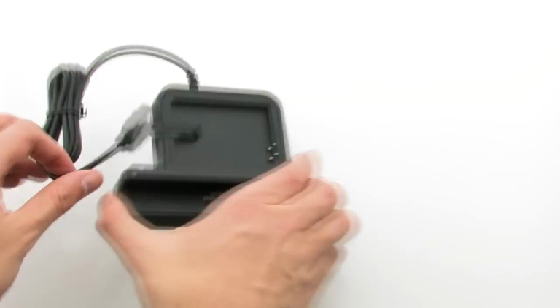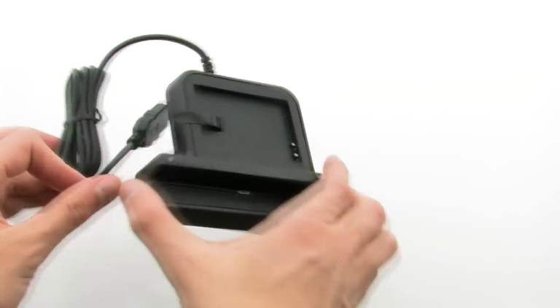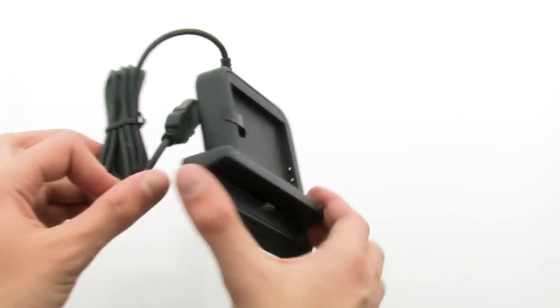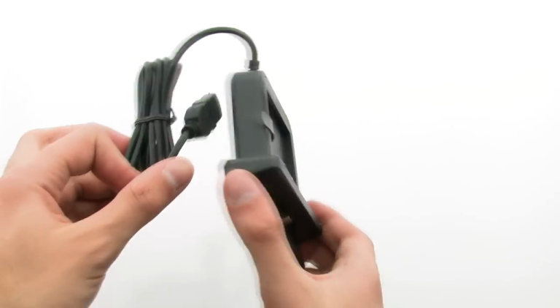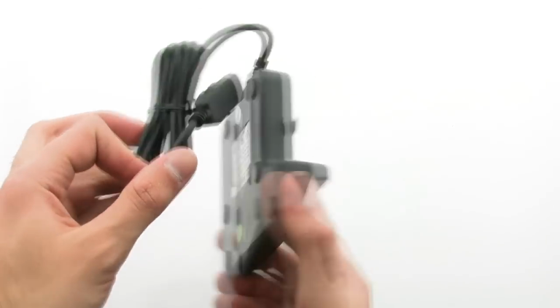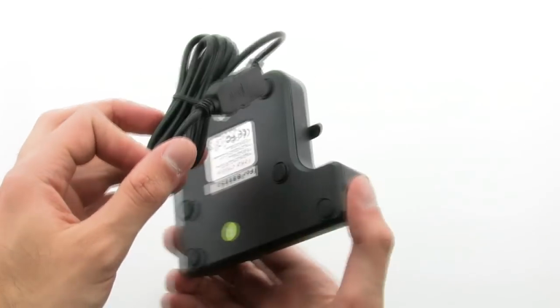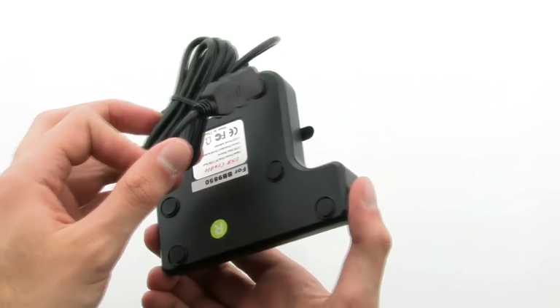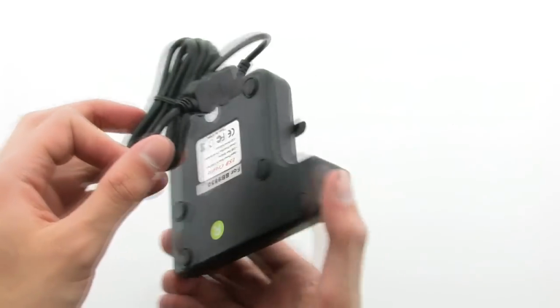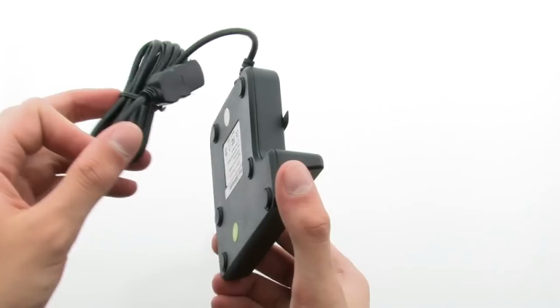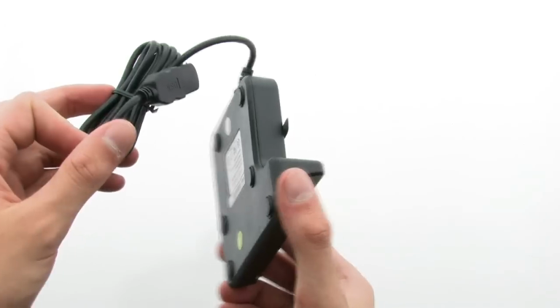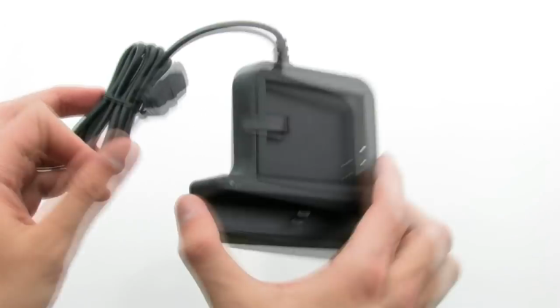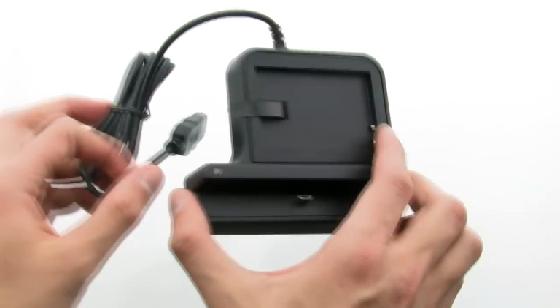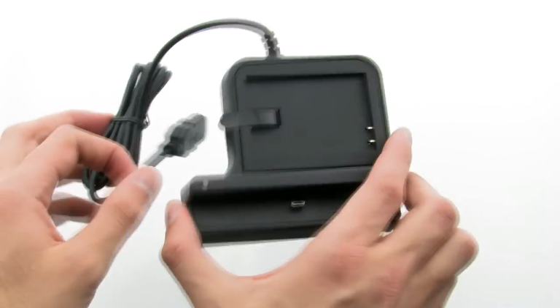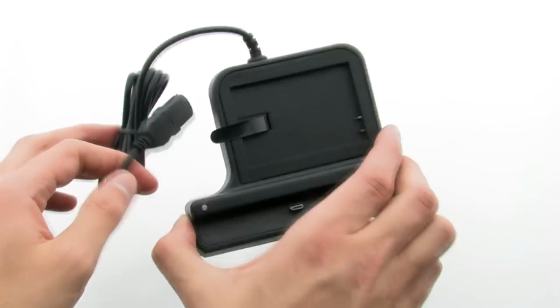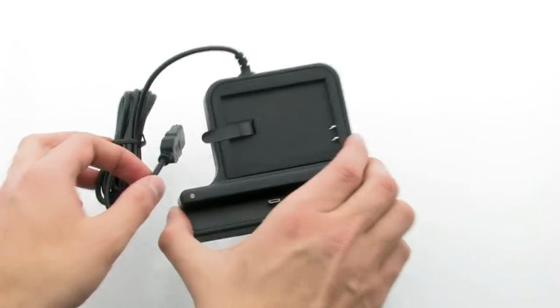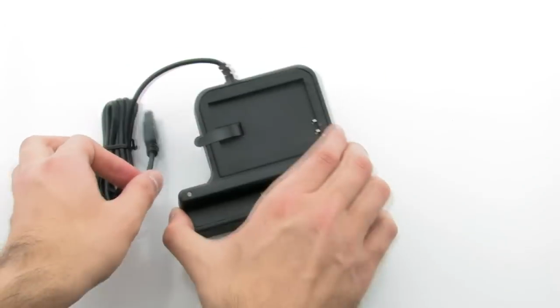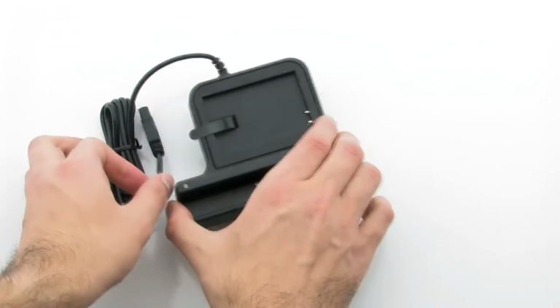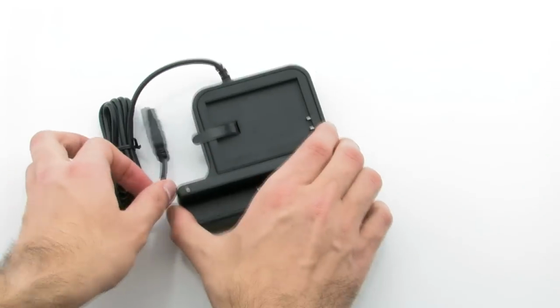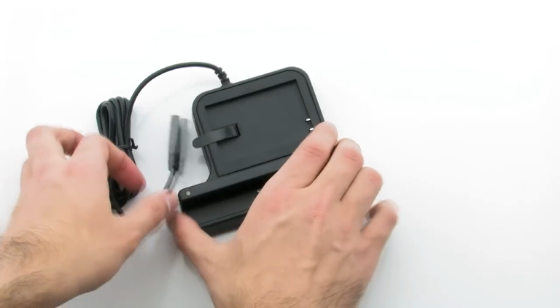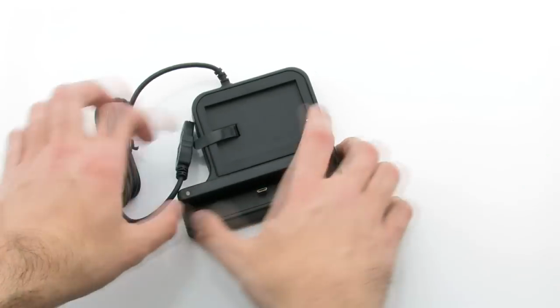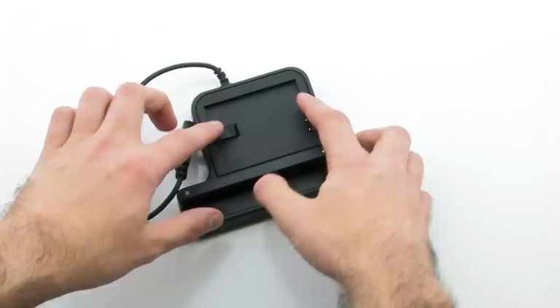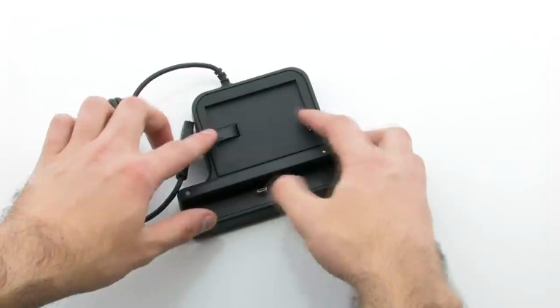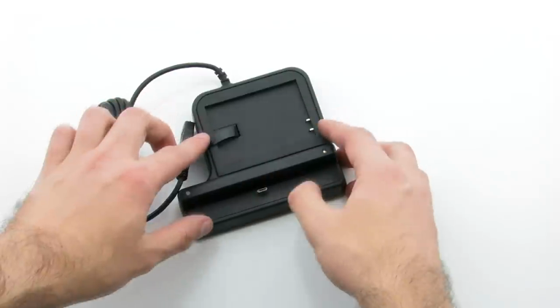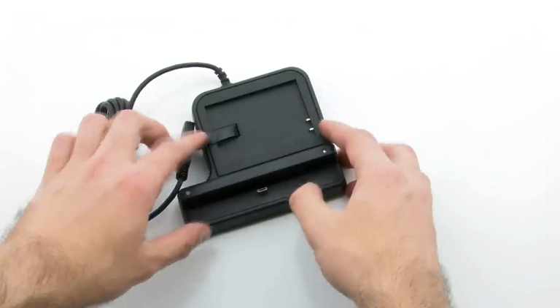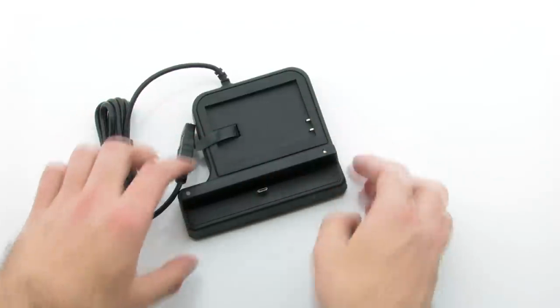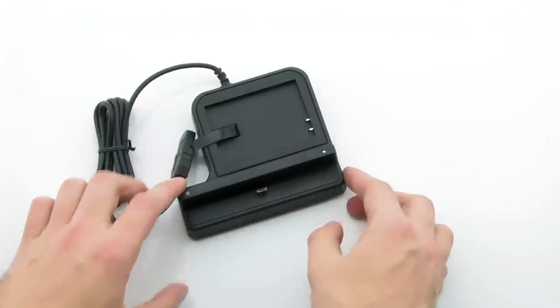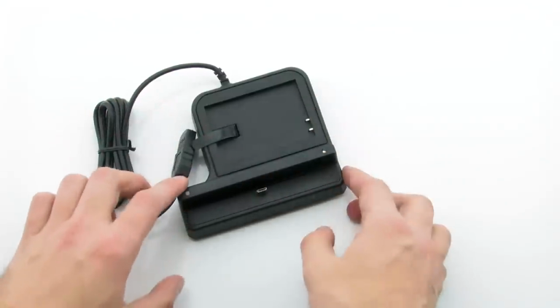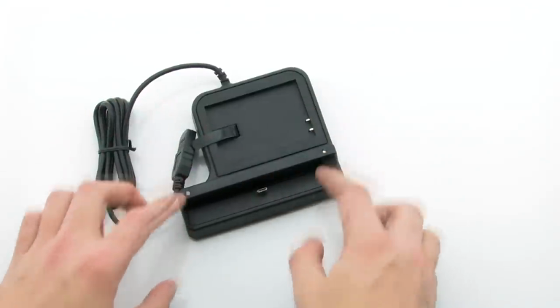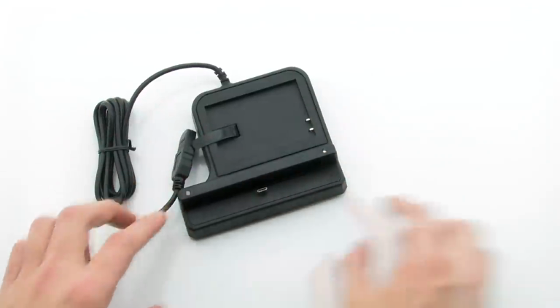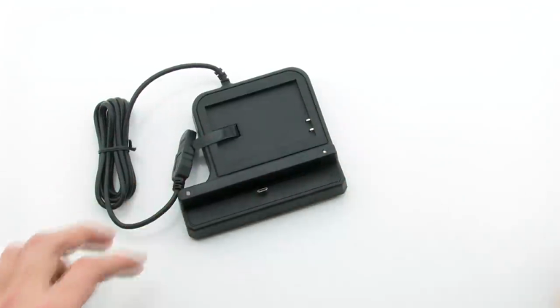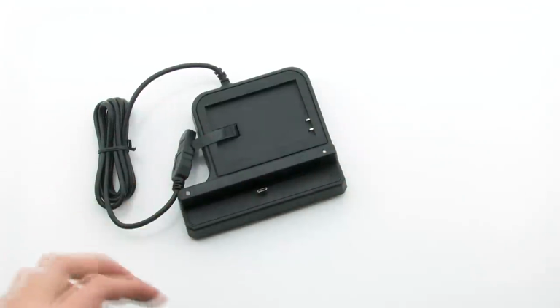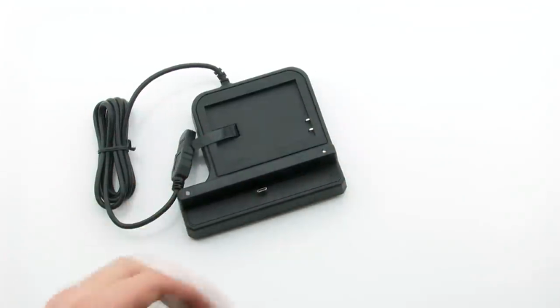The Cradle allows you to plug your device into the computer while charging, while also giving you complete access to your phone while it's plugged in.